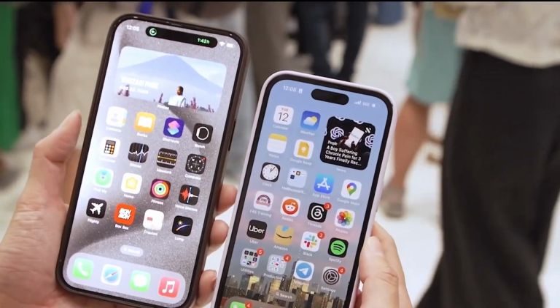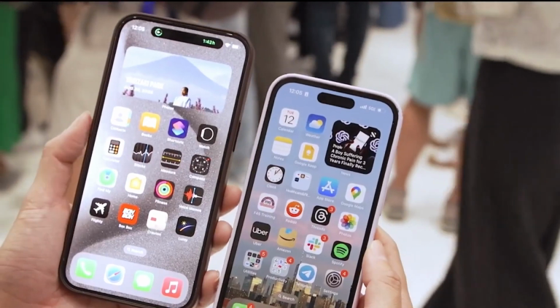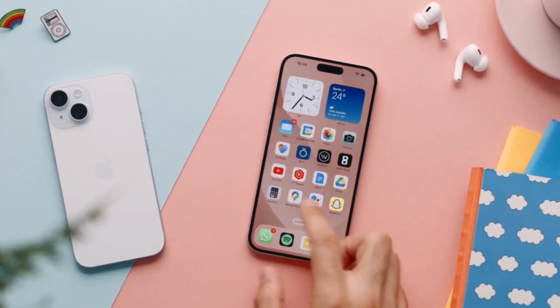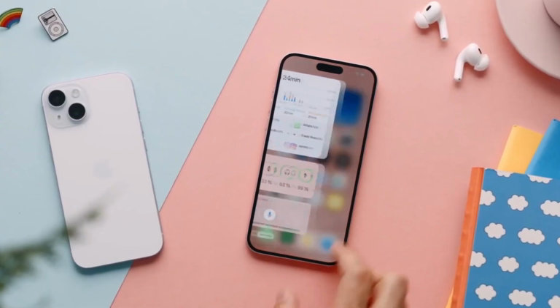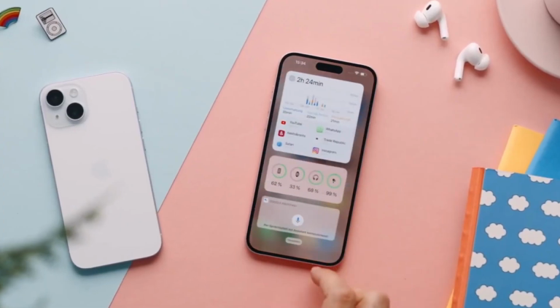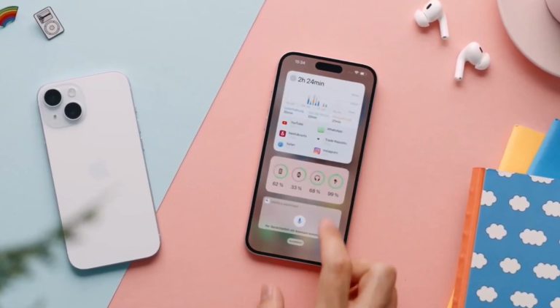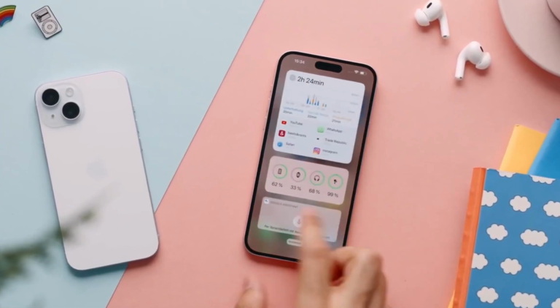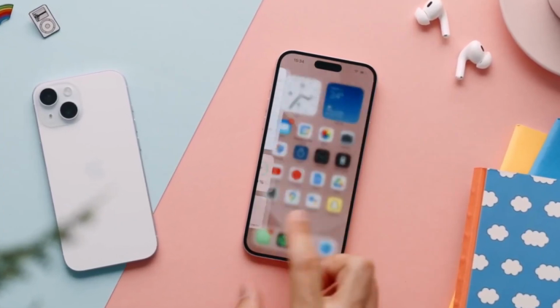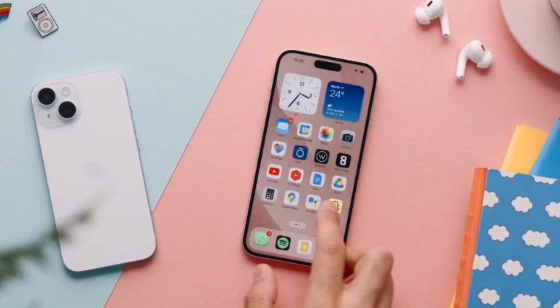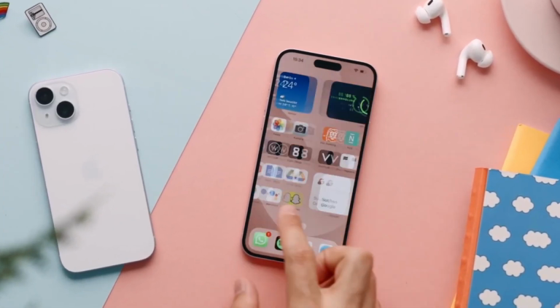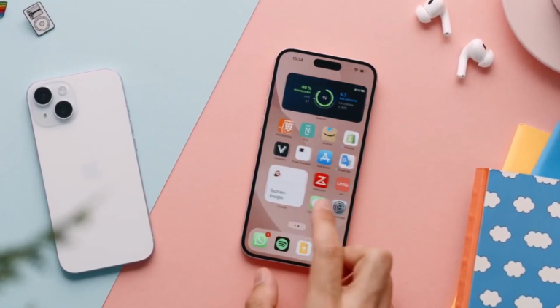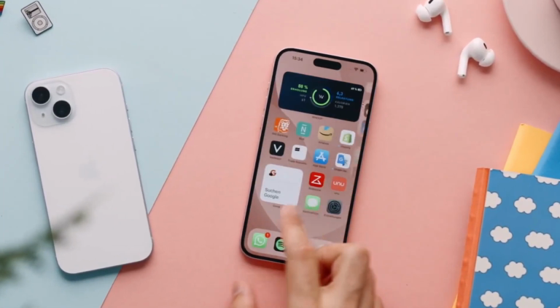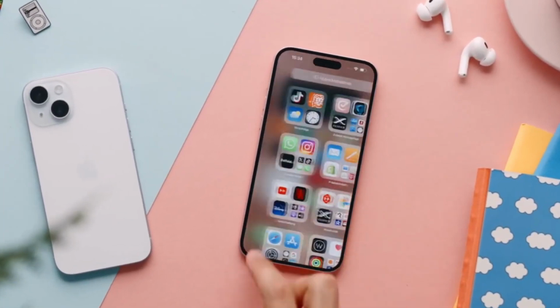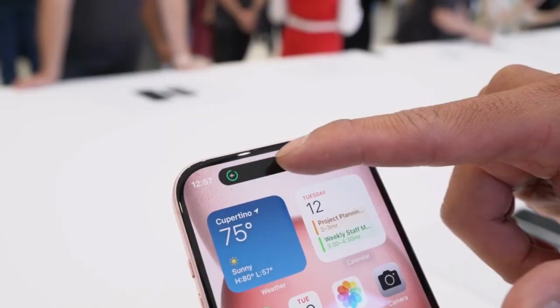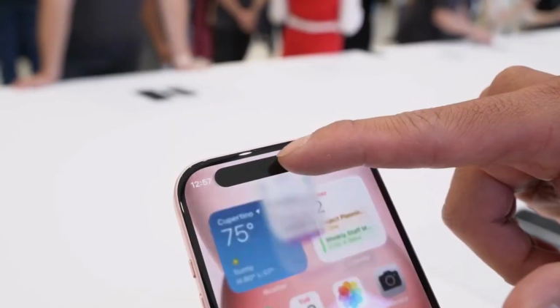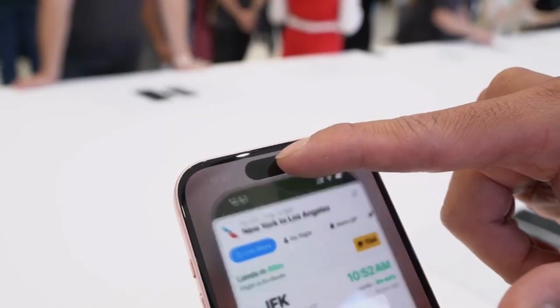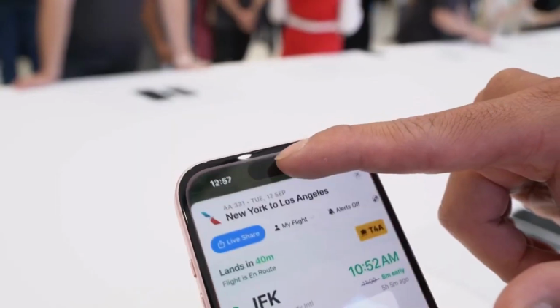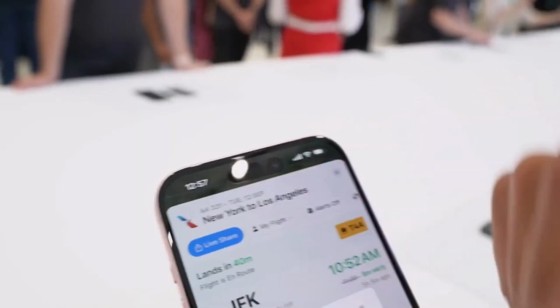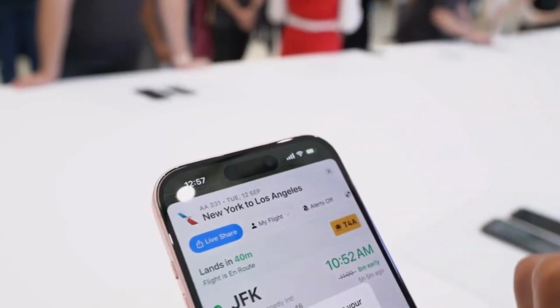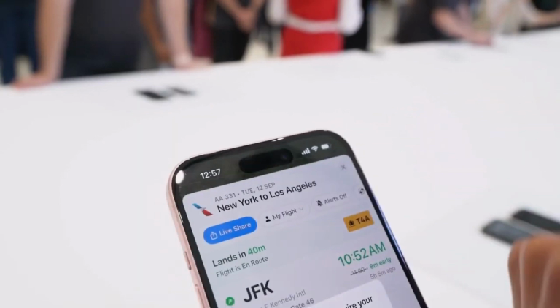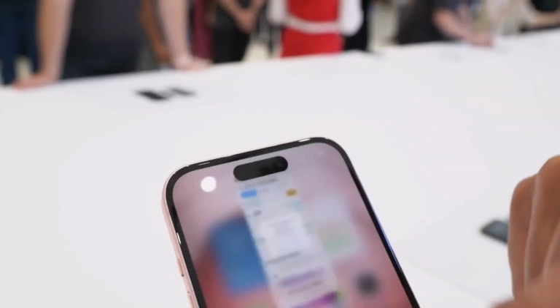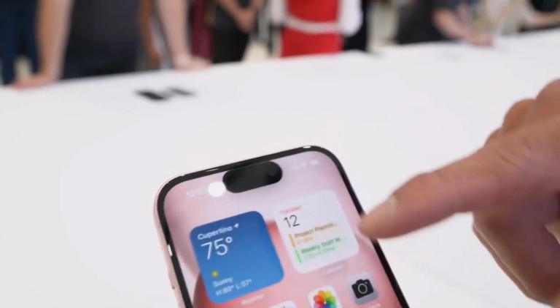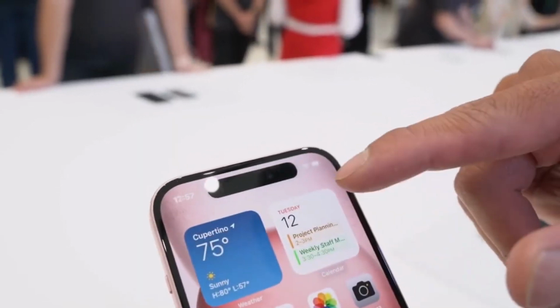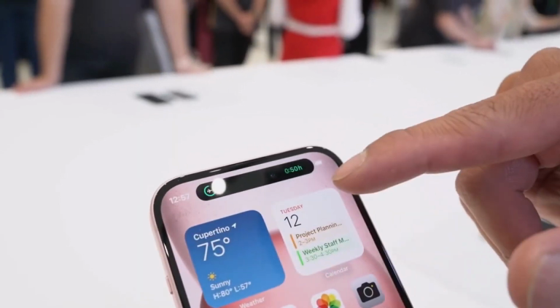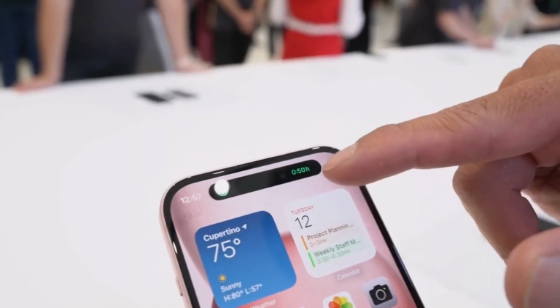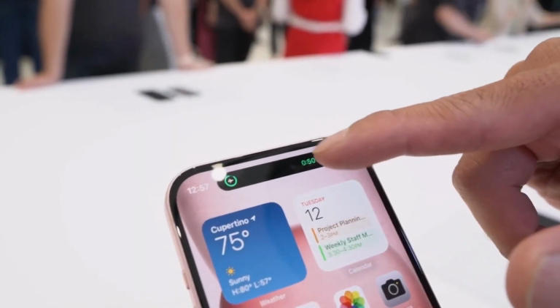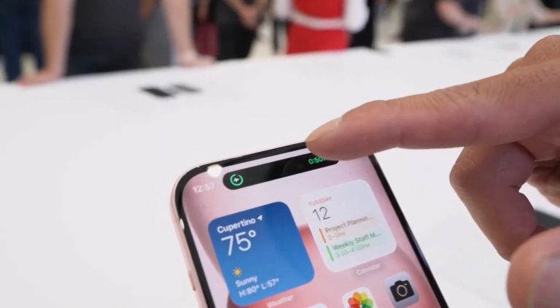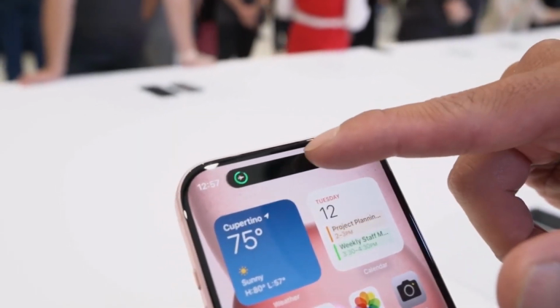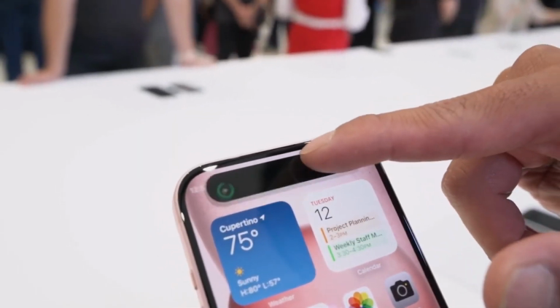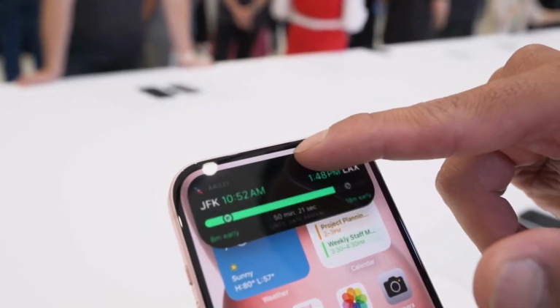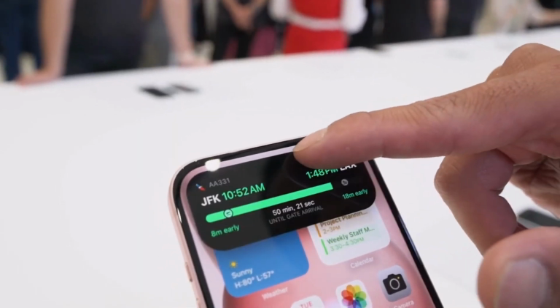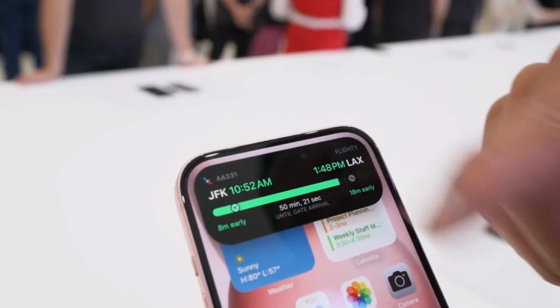The sound game is strong on both, with stereo speakers offering impressive audio quality. No wrong choices here.